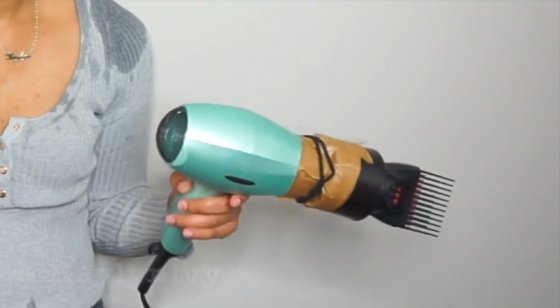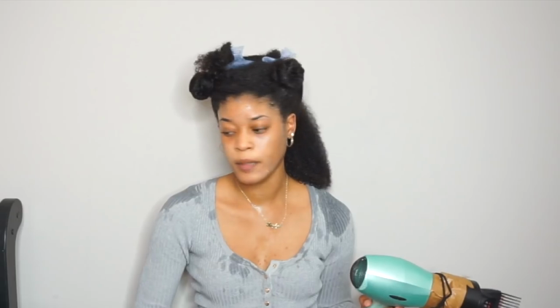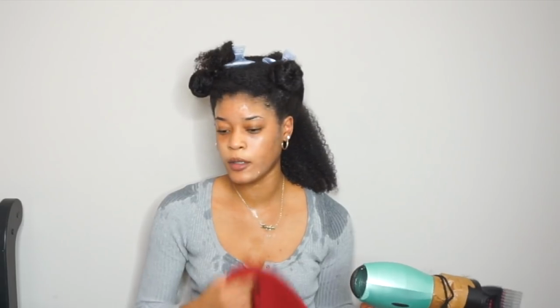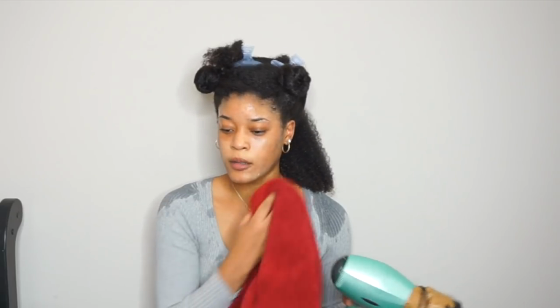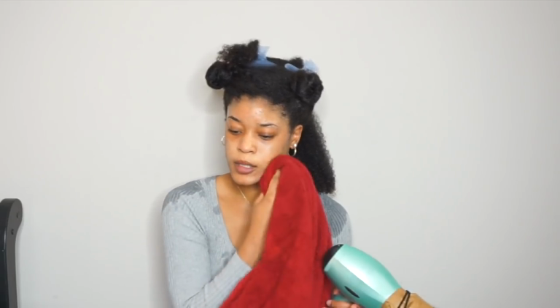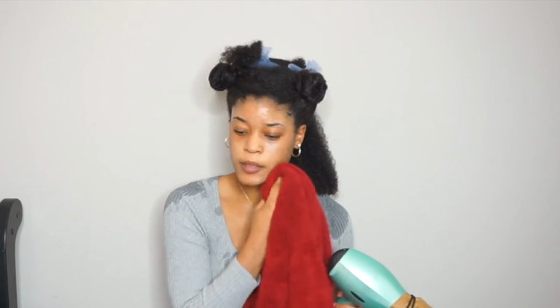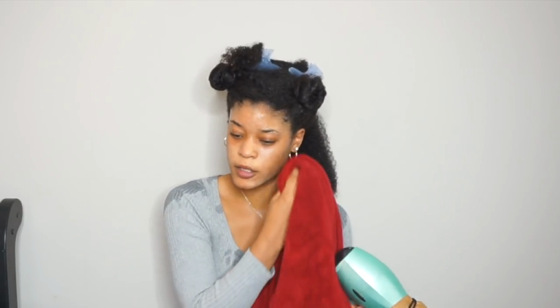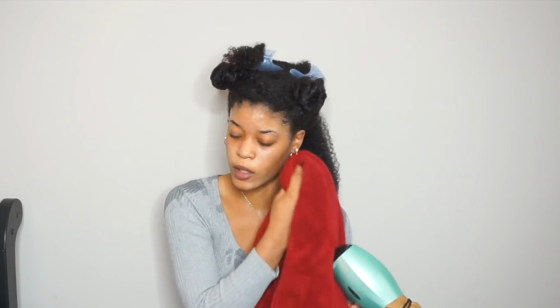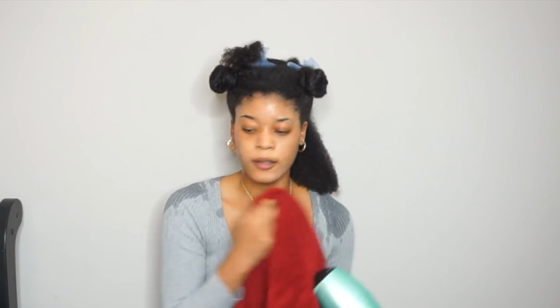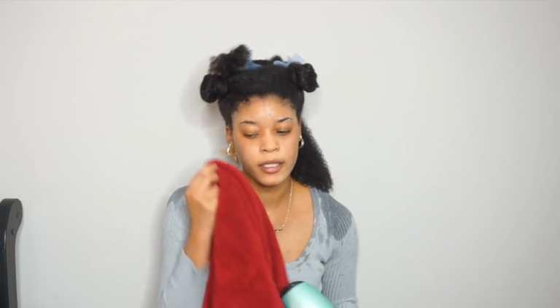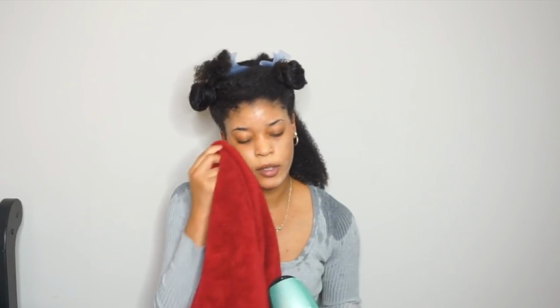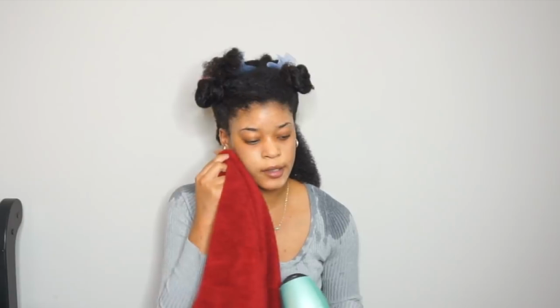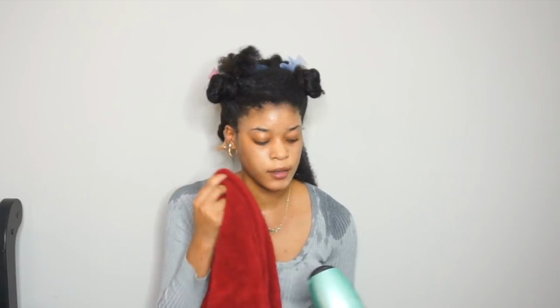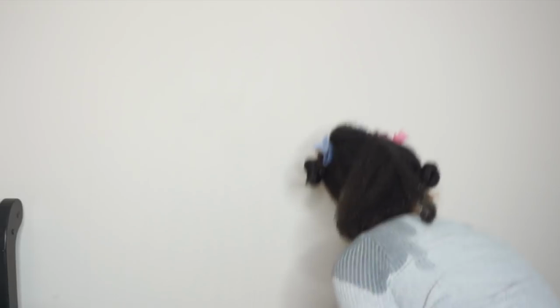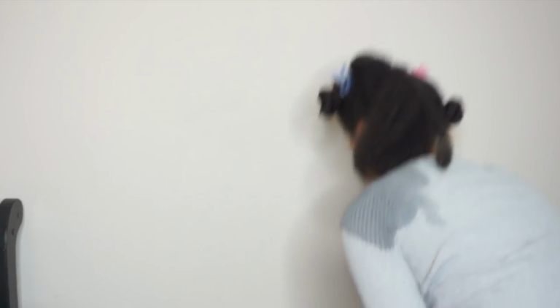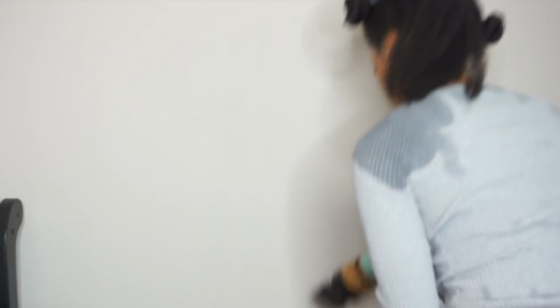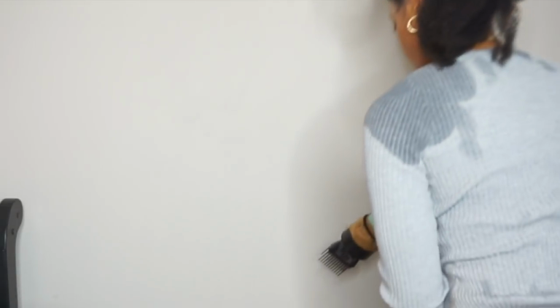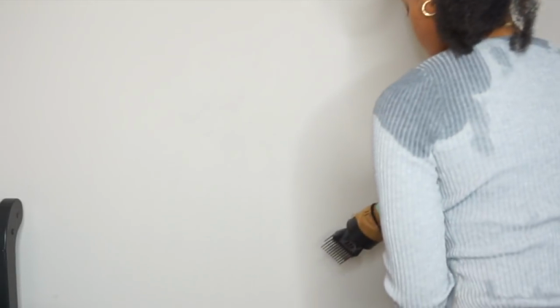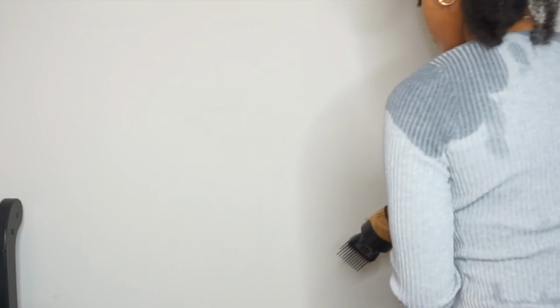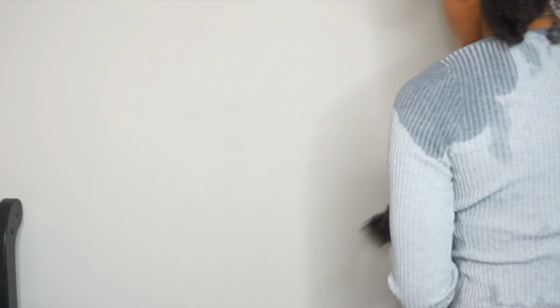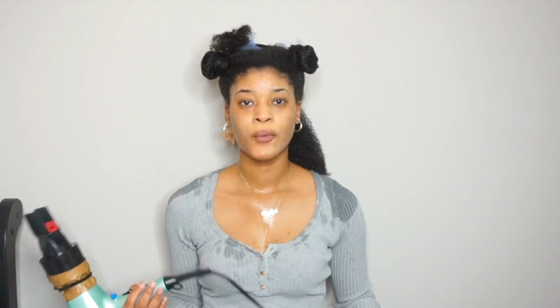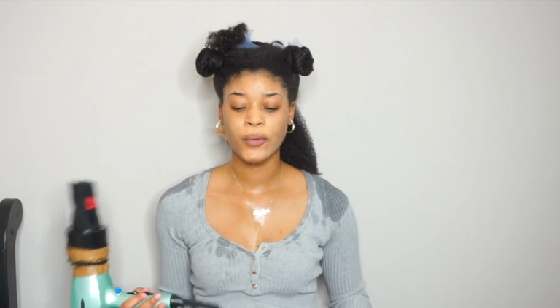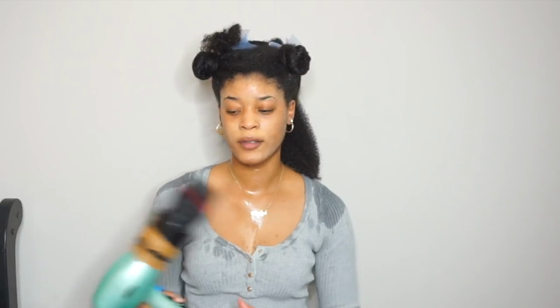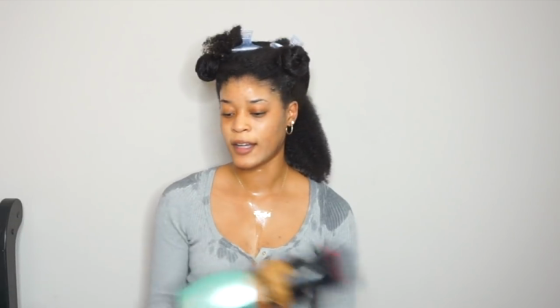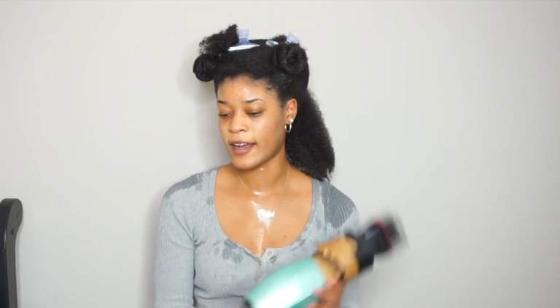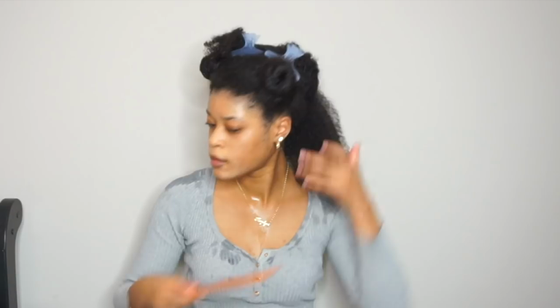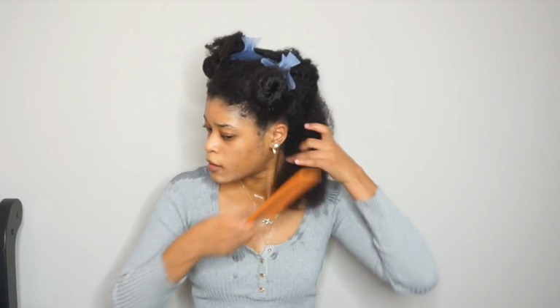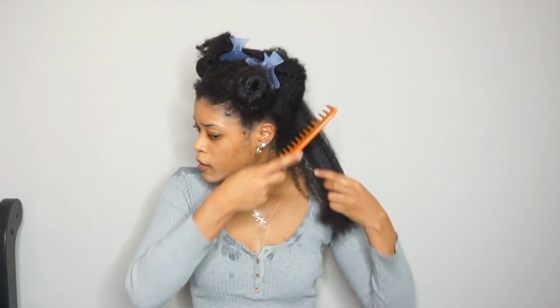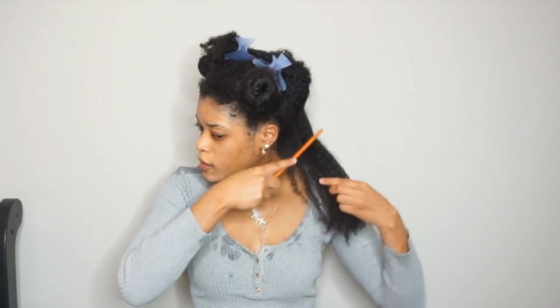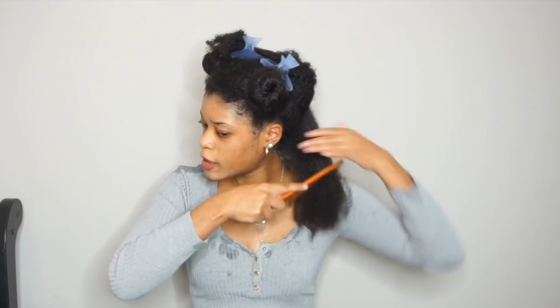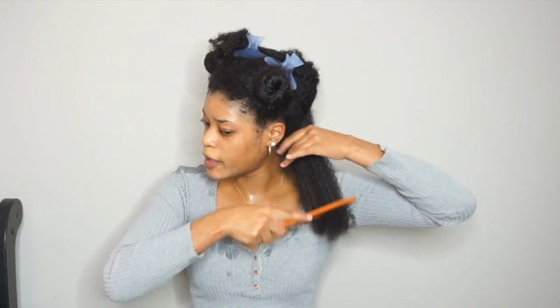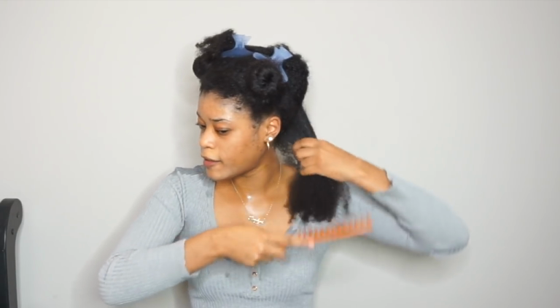Come on, please tell me this wall outlet is working. Alright, let me comb it out.